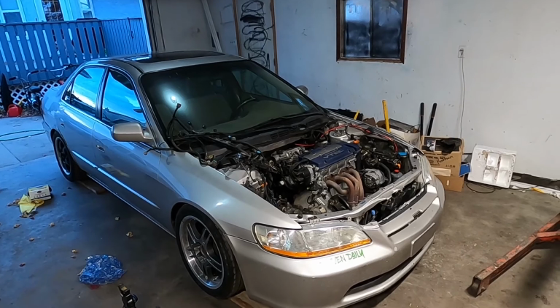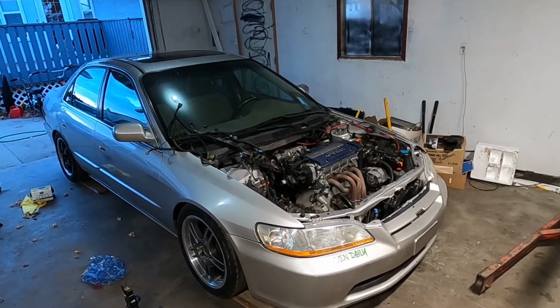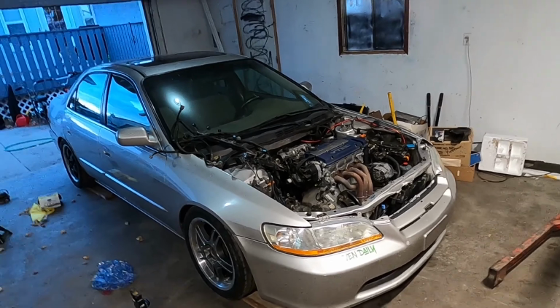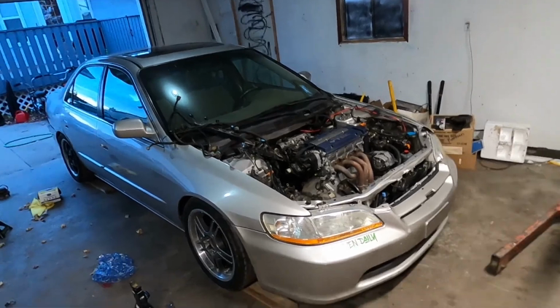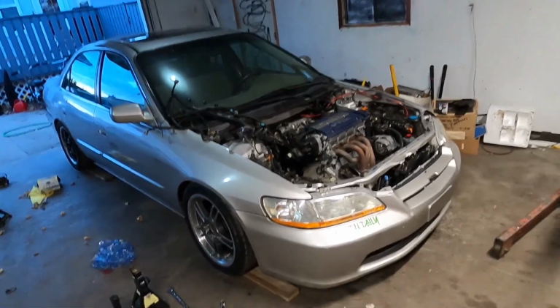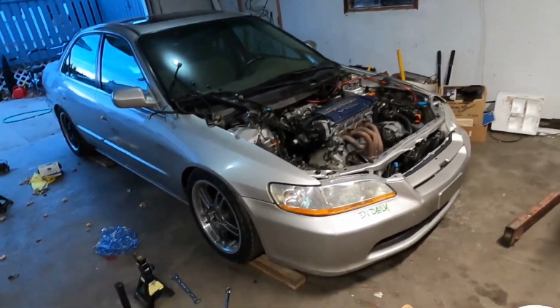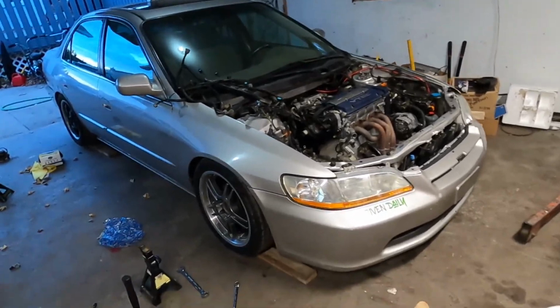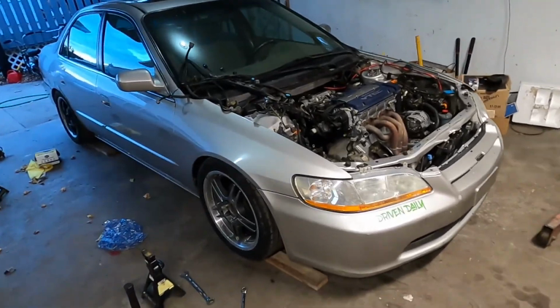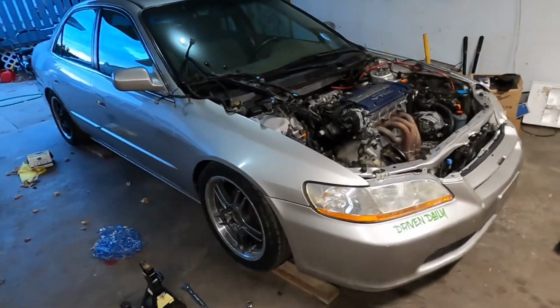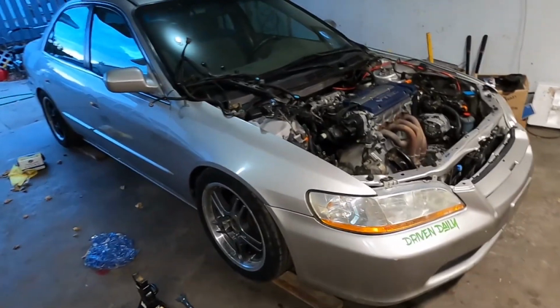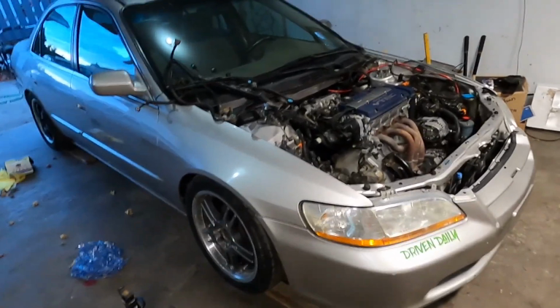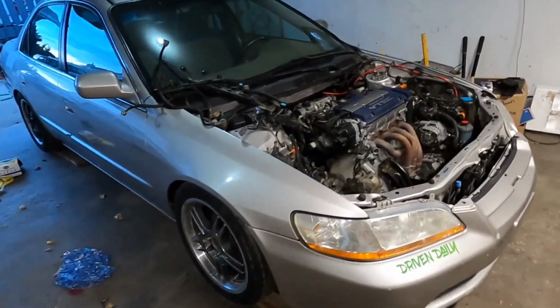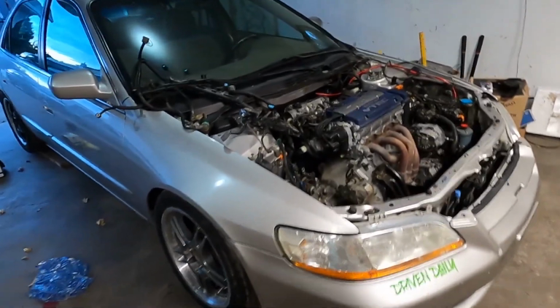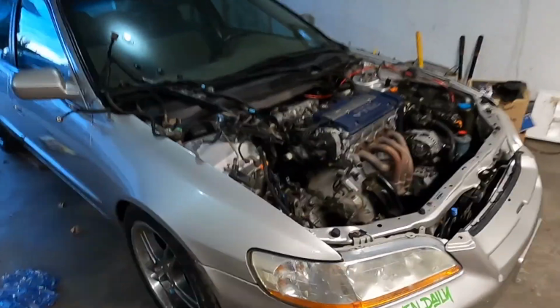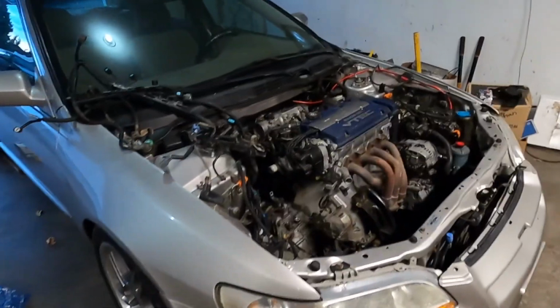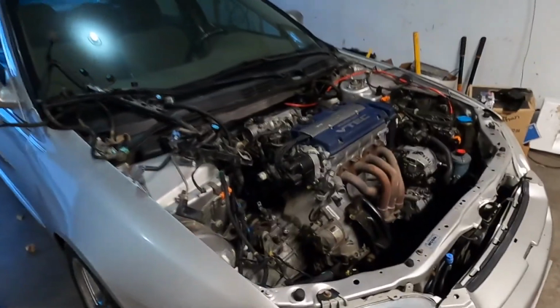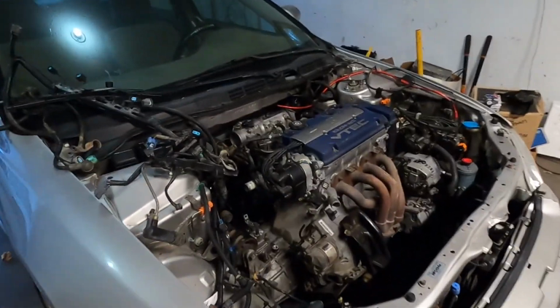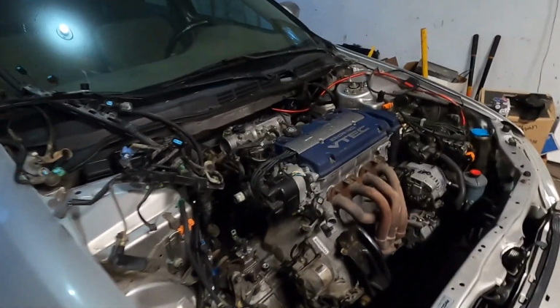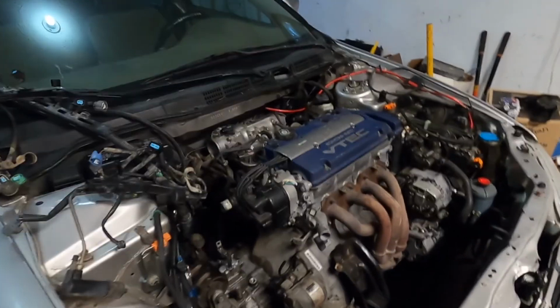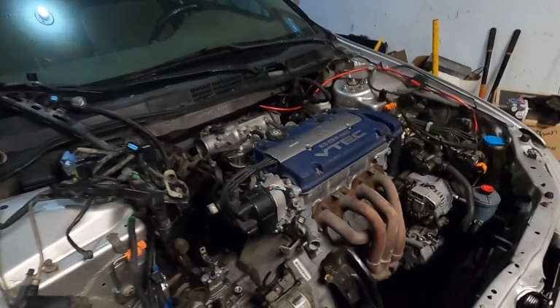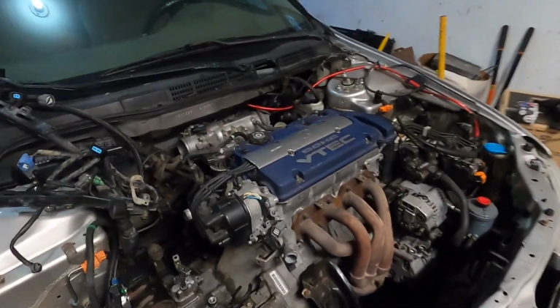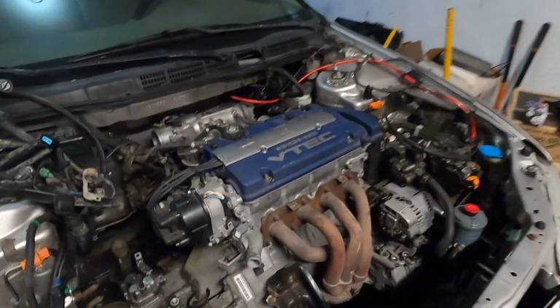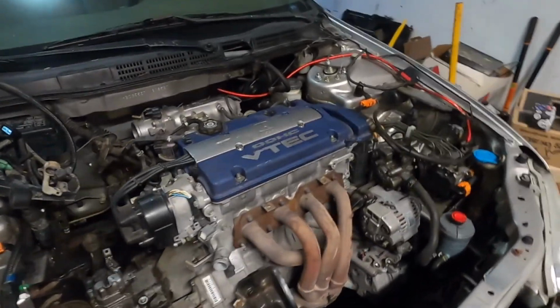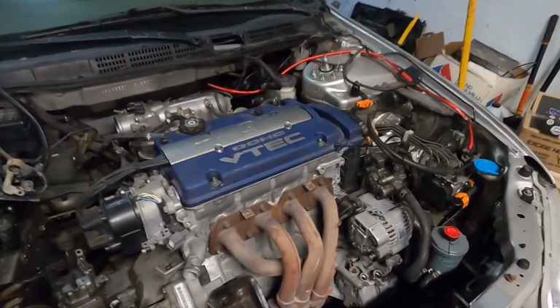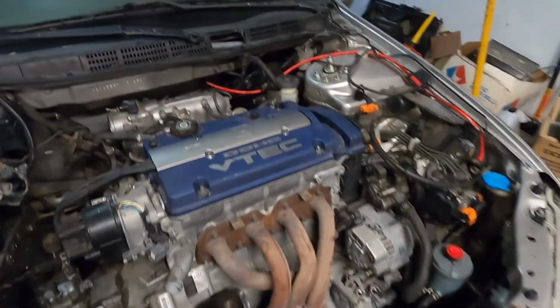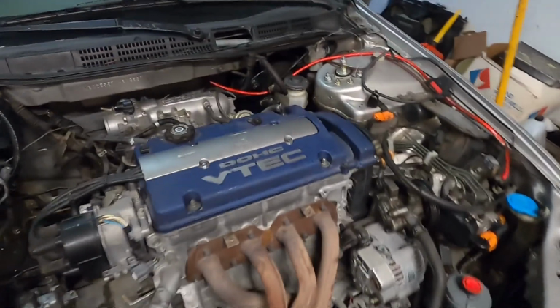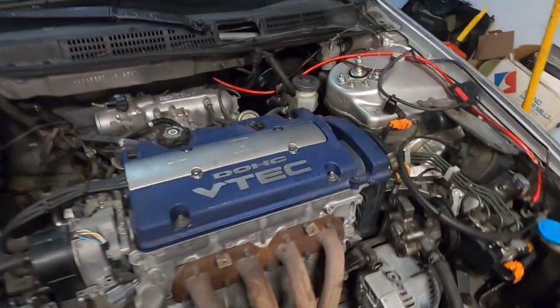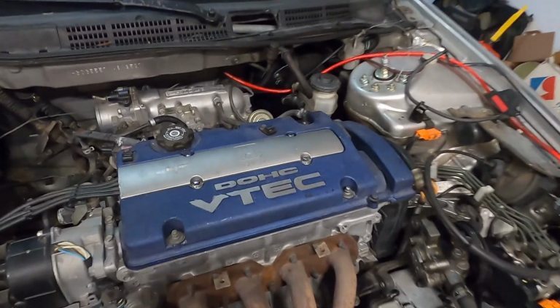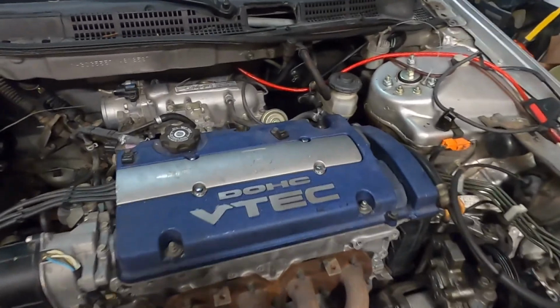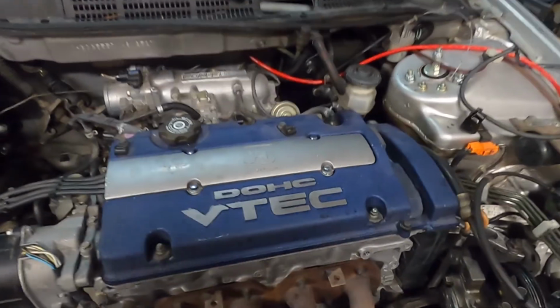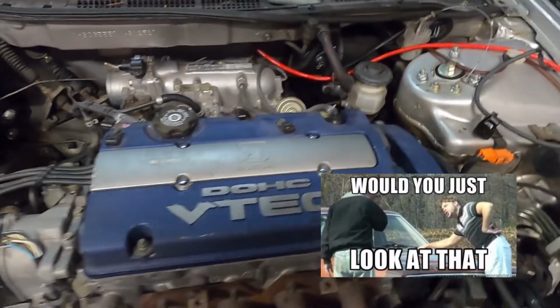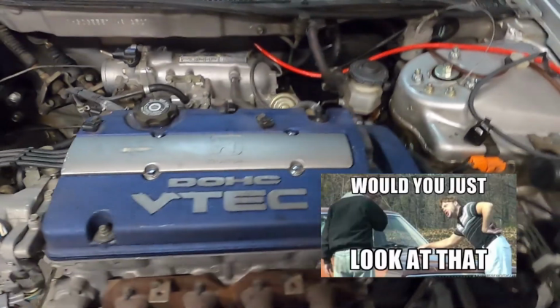This engine looks so good compared to the F23. I love it.